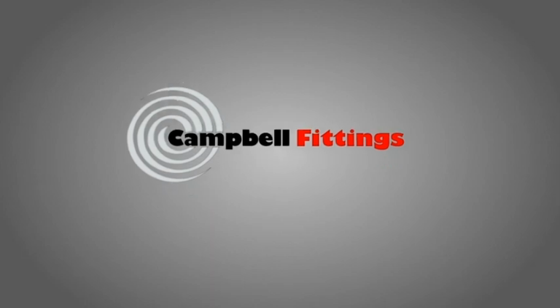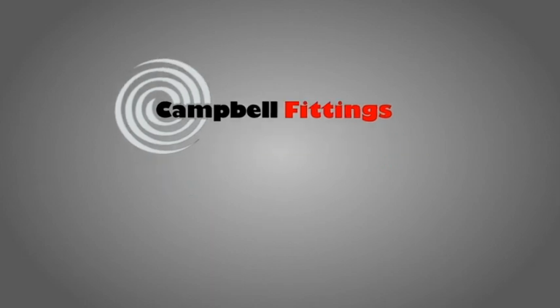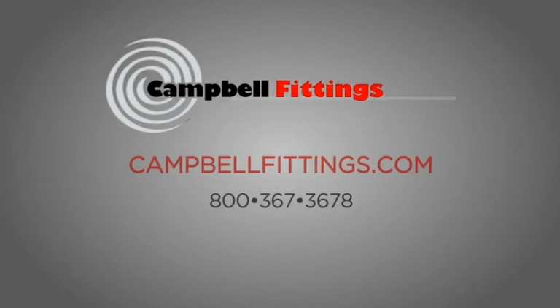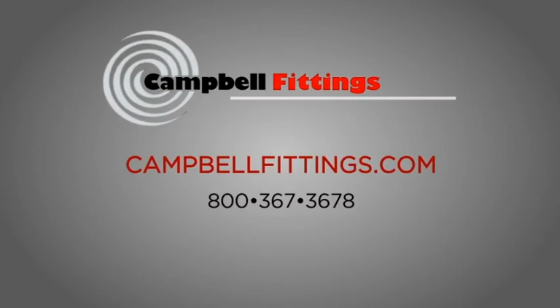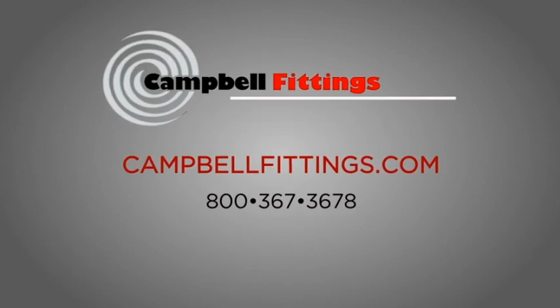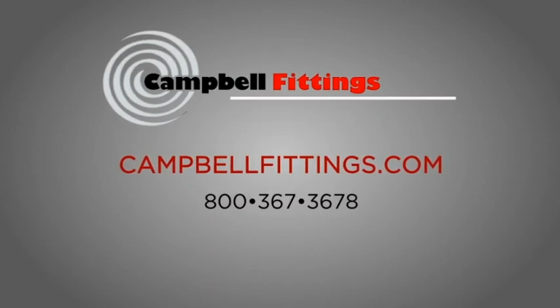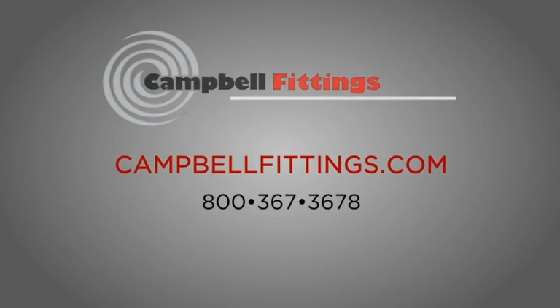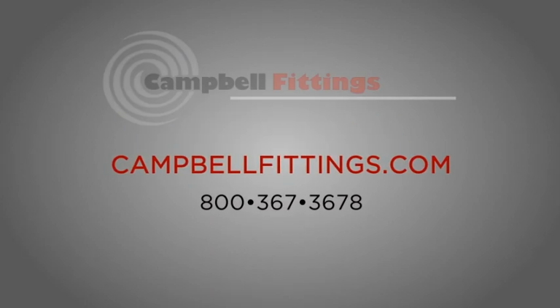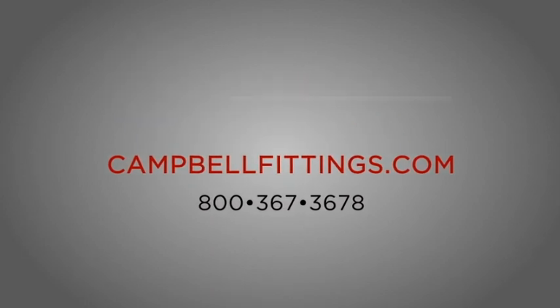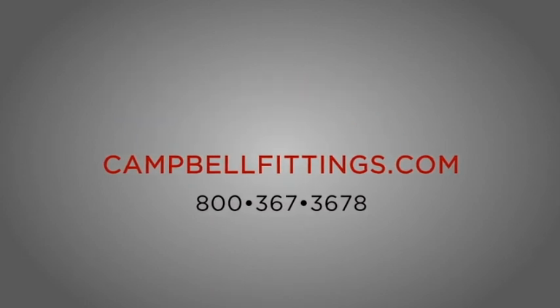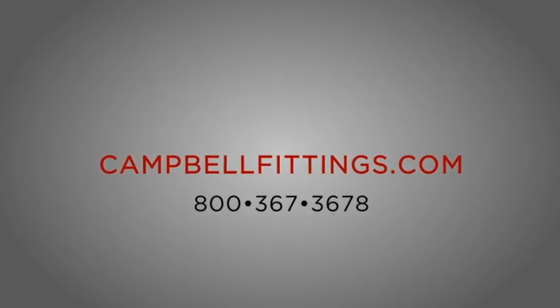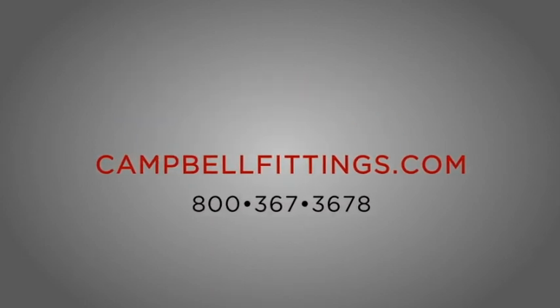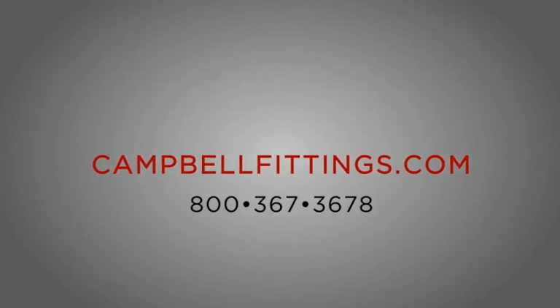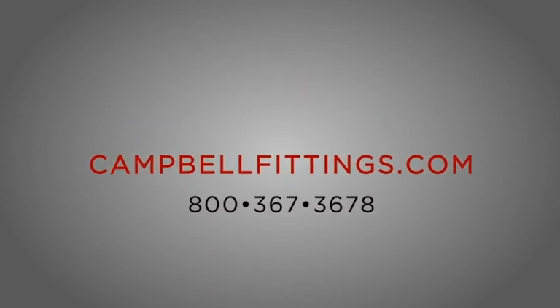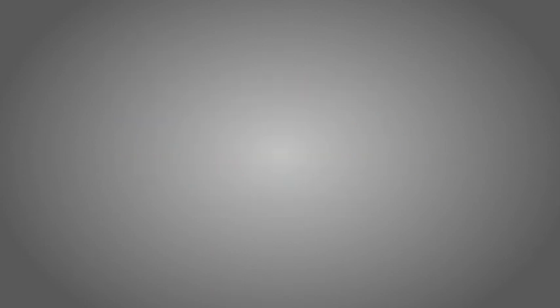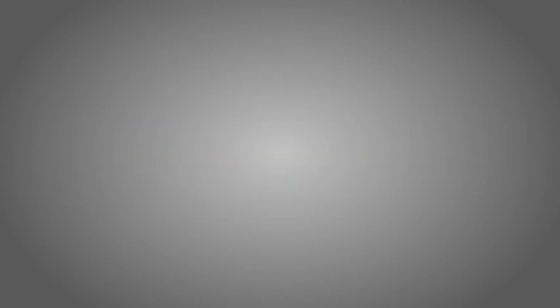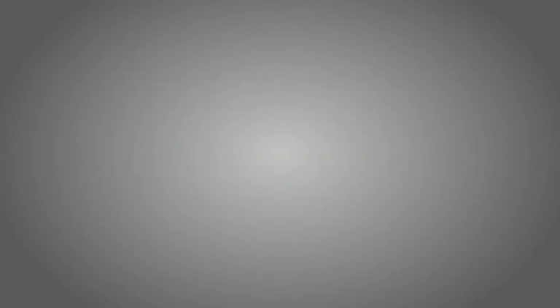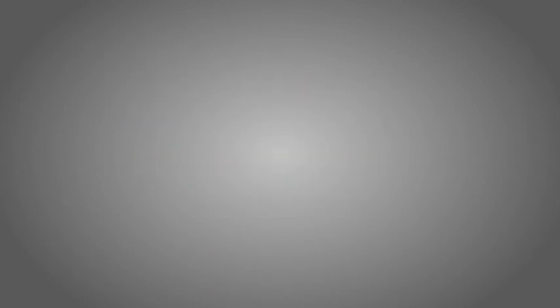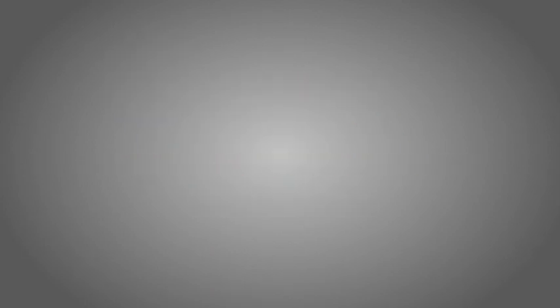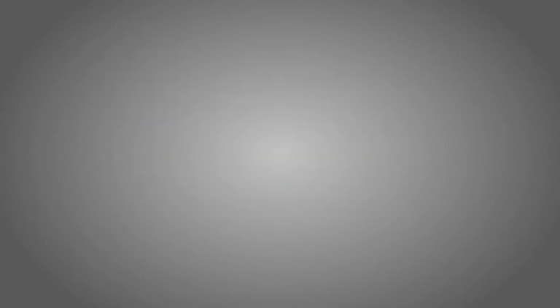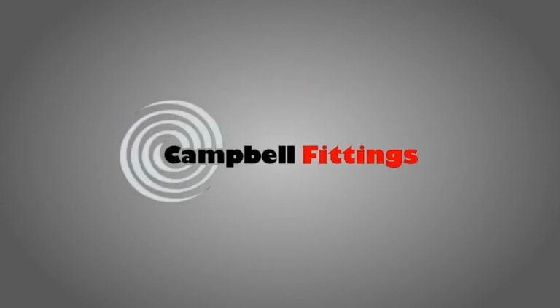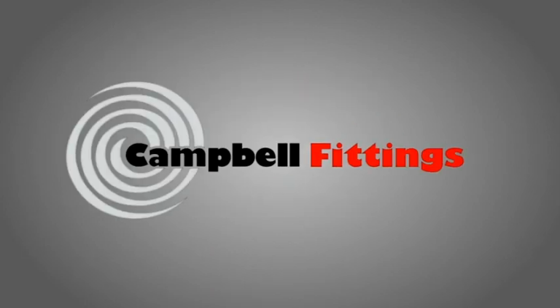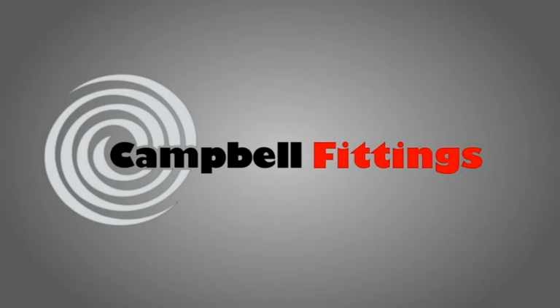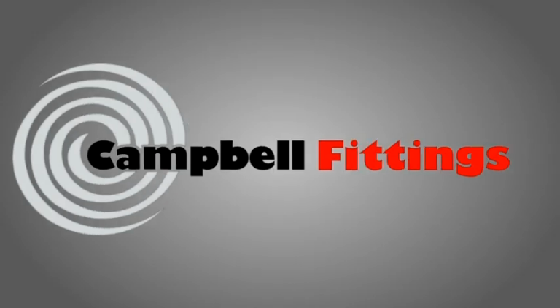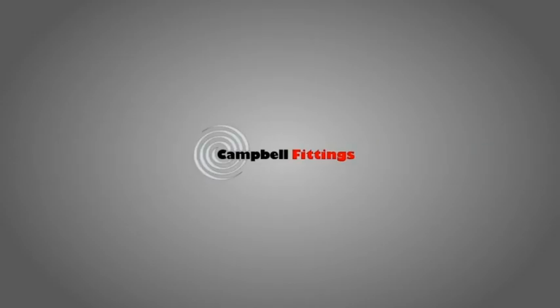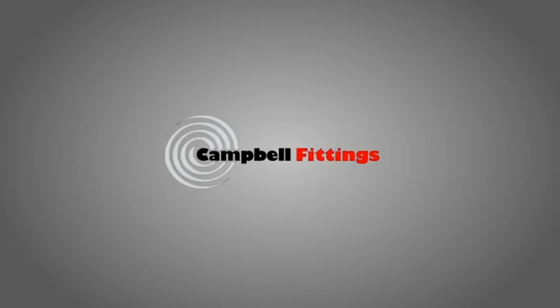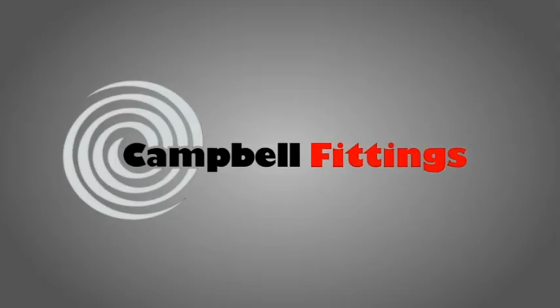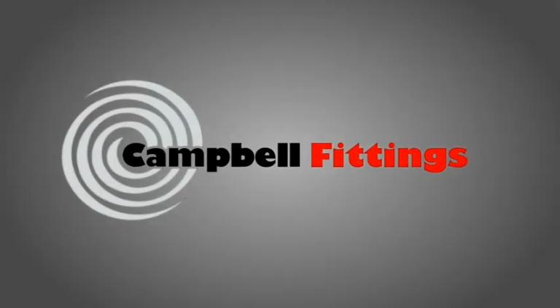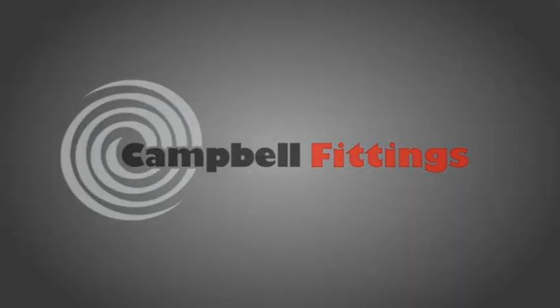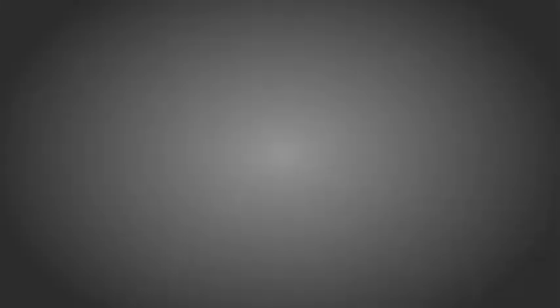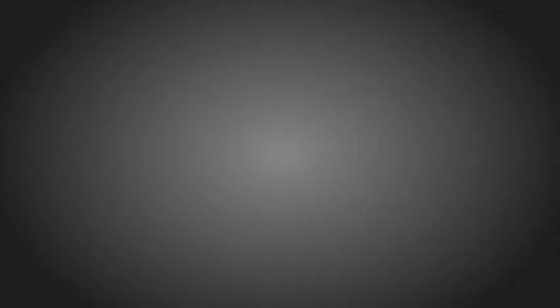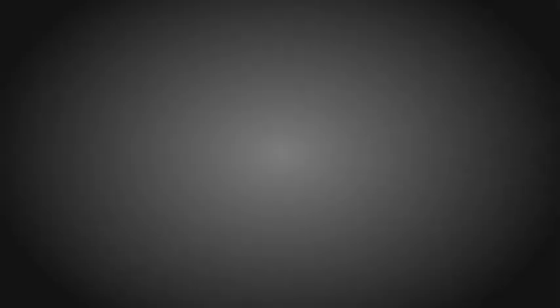Remember: when it comes to improving safety and saving money, there is a better way. Call Campbell Fittings — we can bring your steam problems to a fitting end.